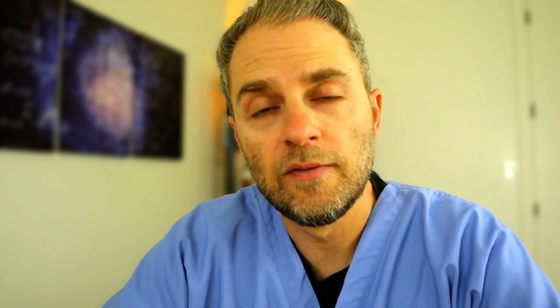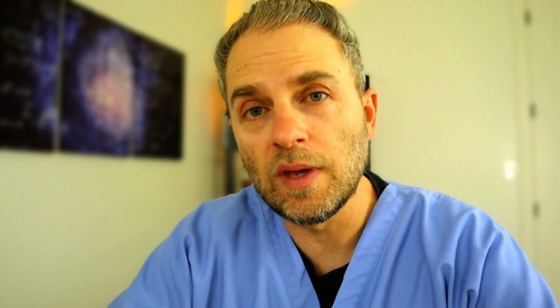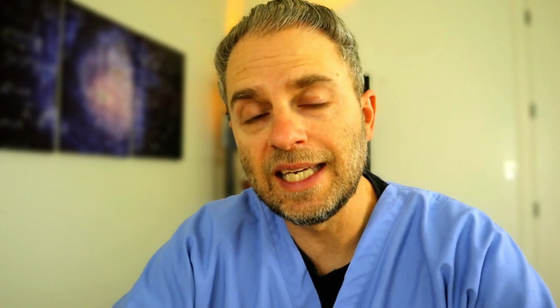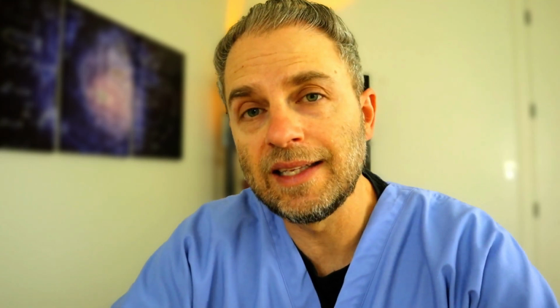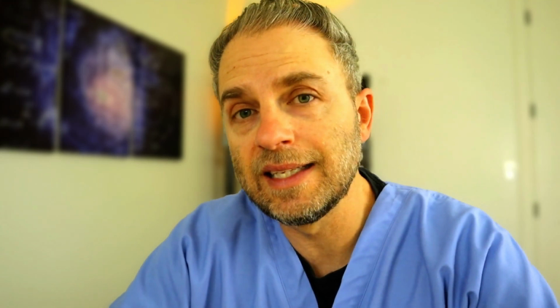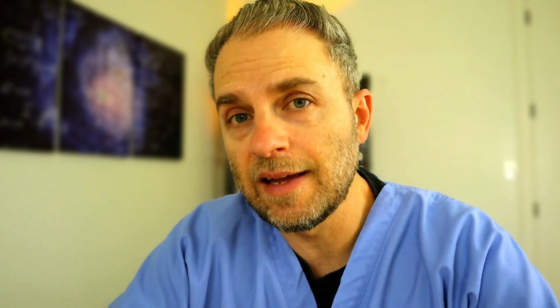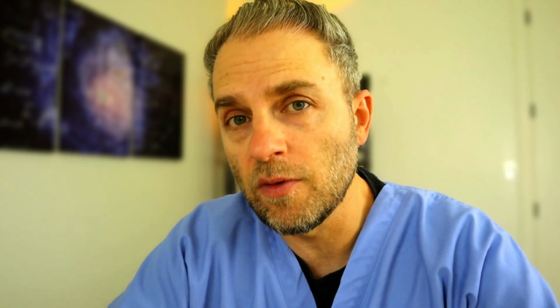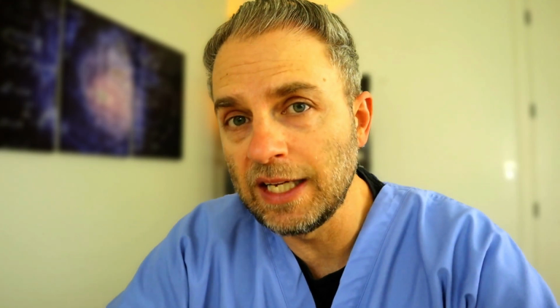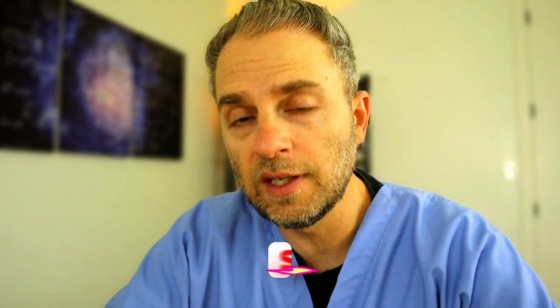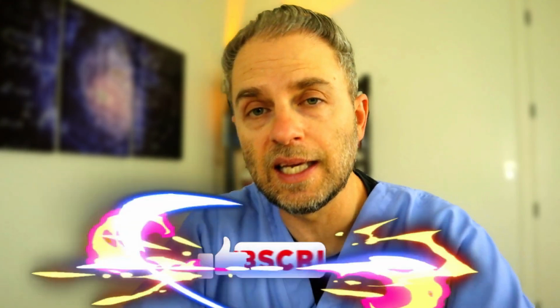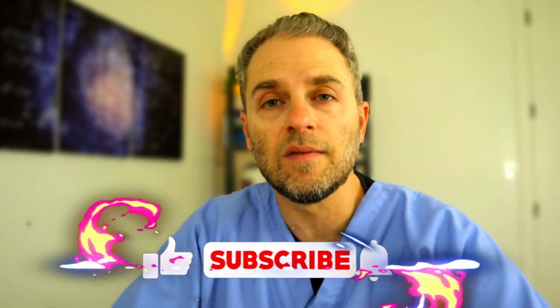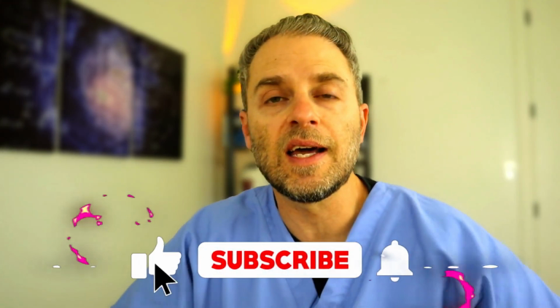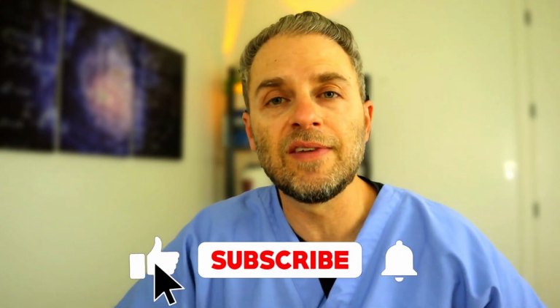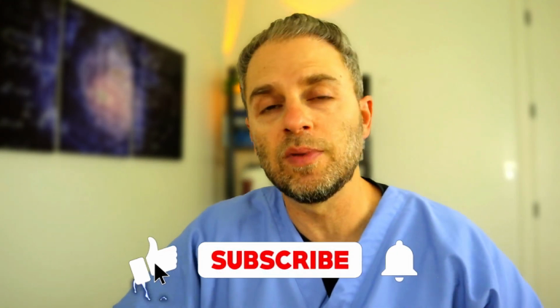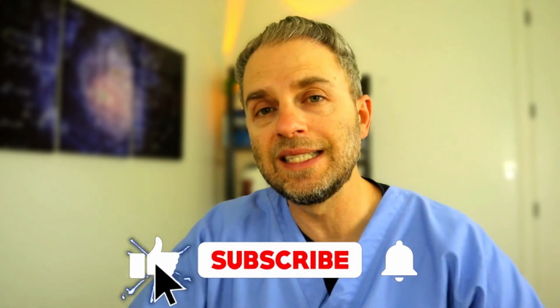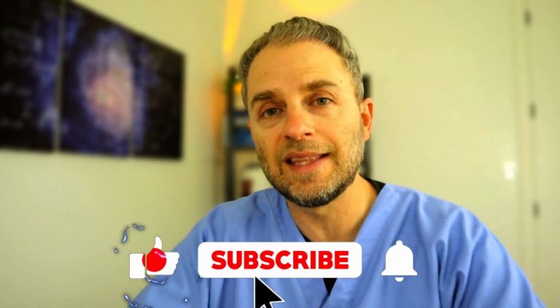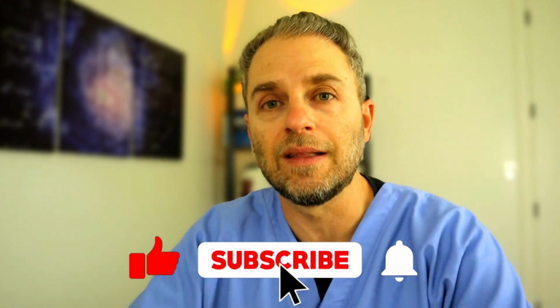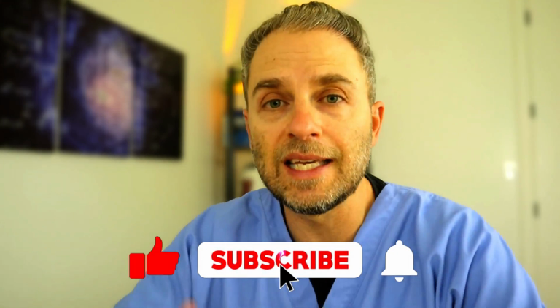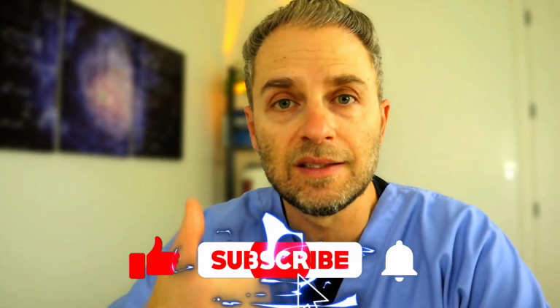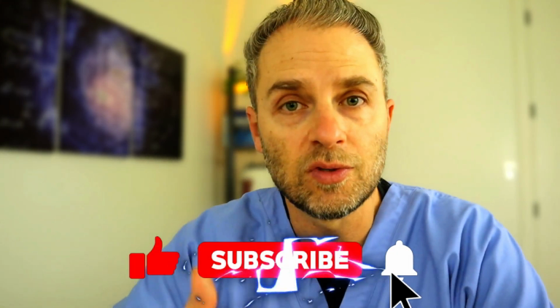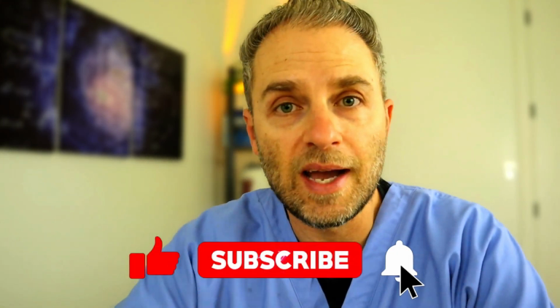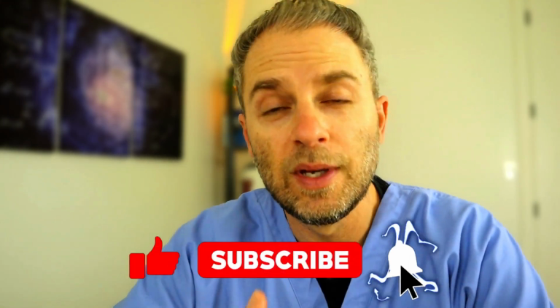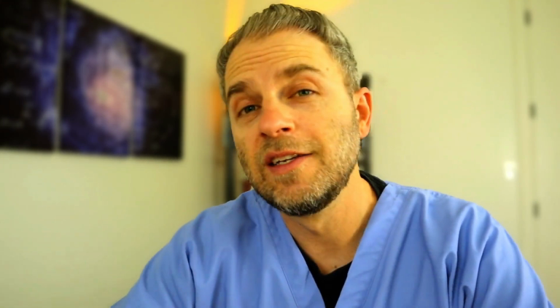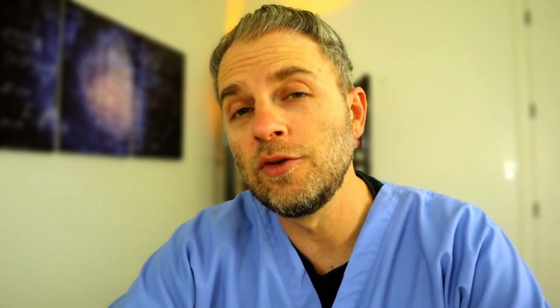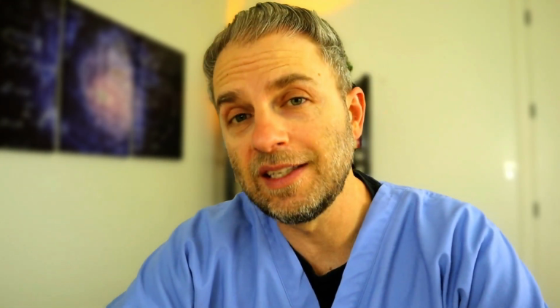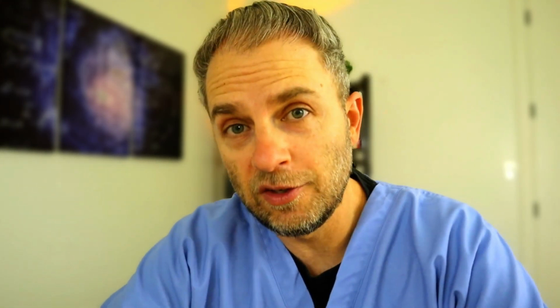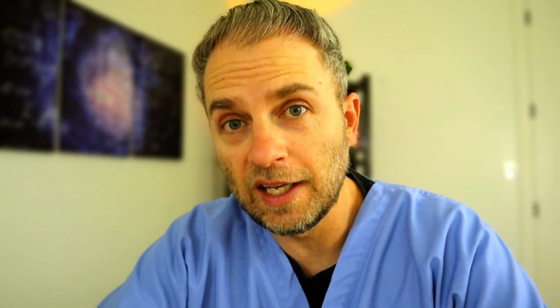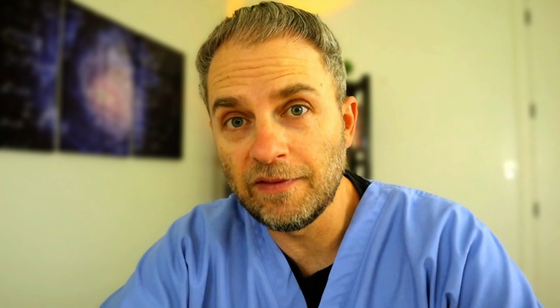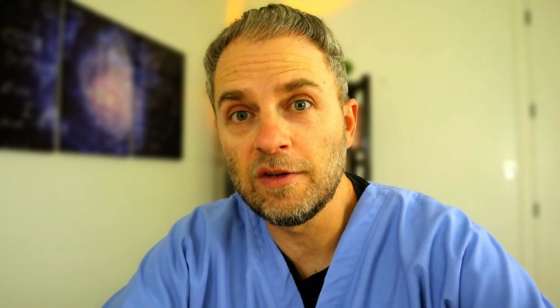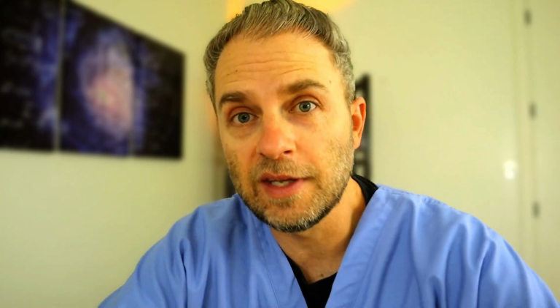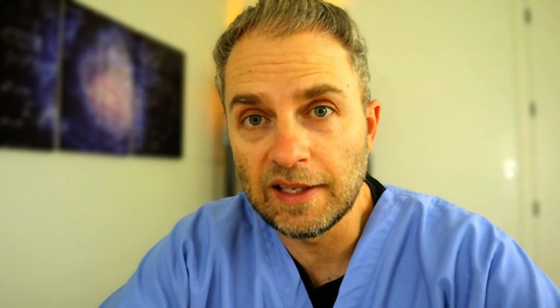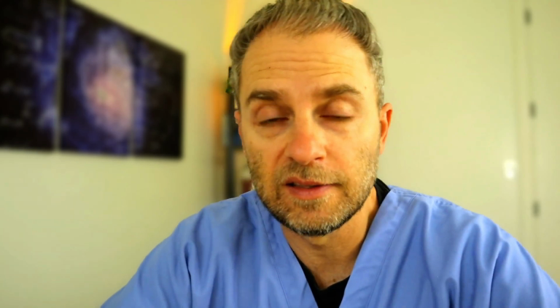If you're liking this information and getting a lot out of it, please hit the like and subscribe to continue getting videos like this.